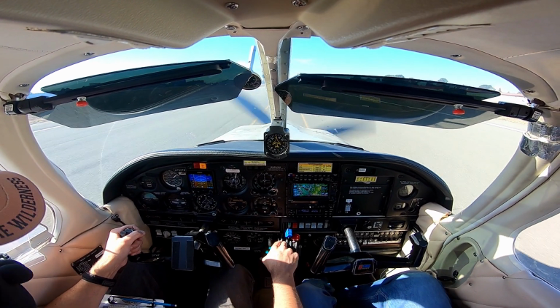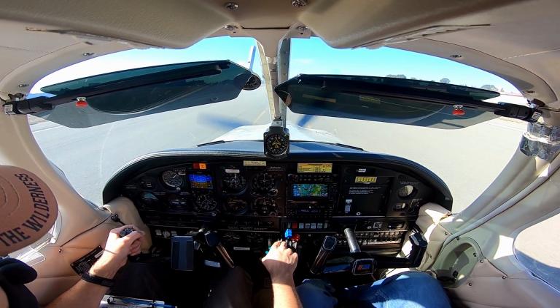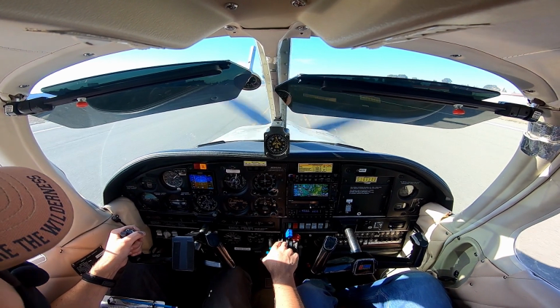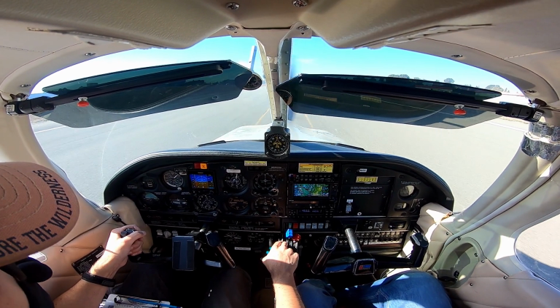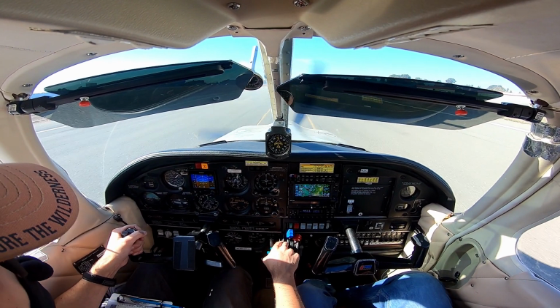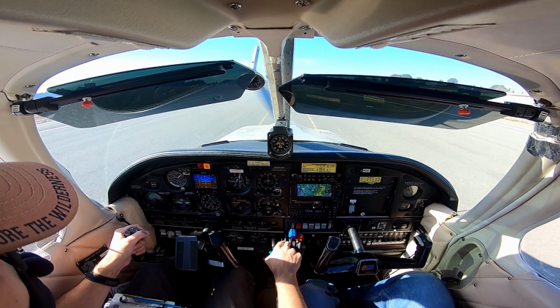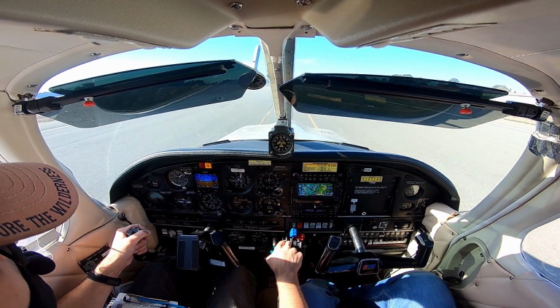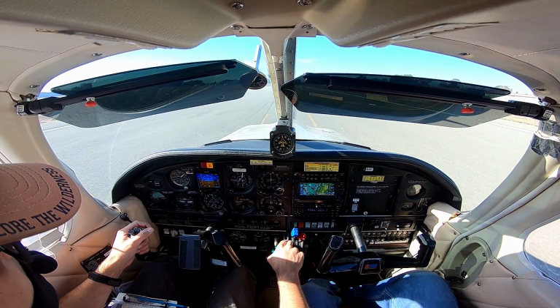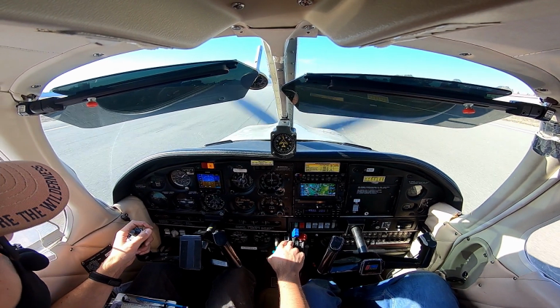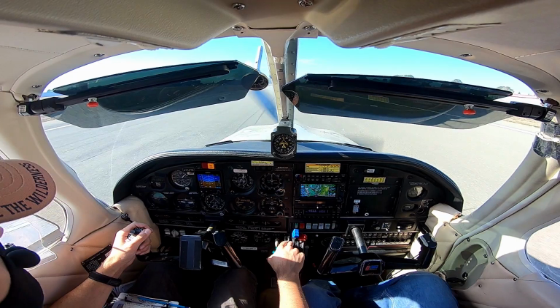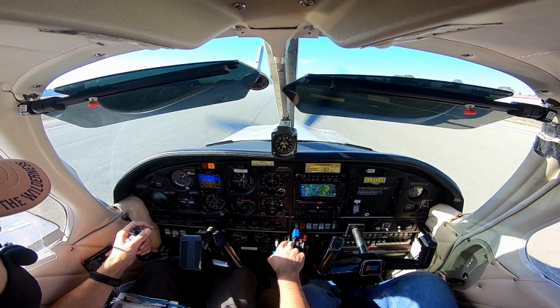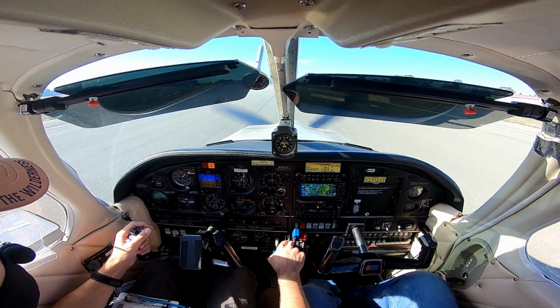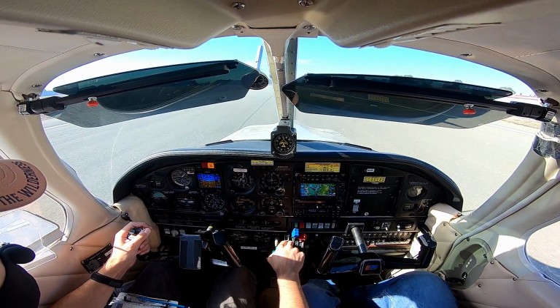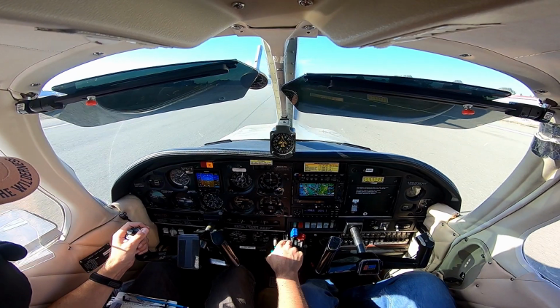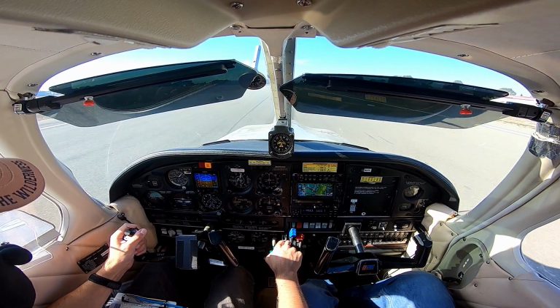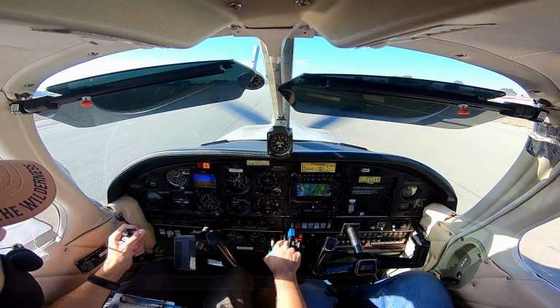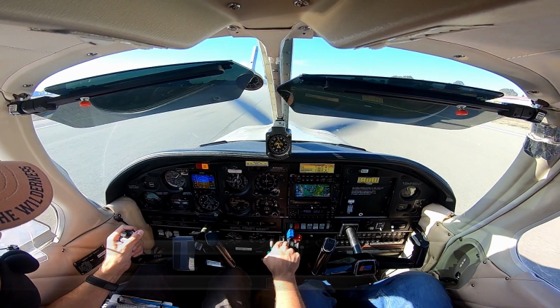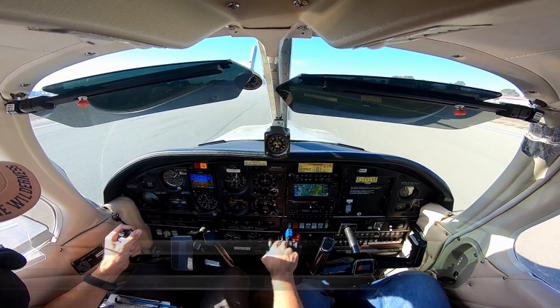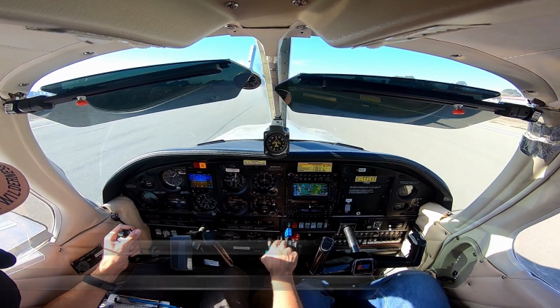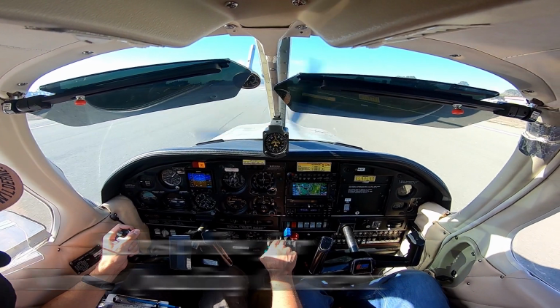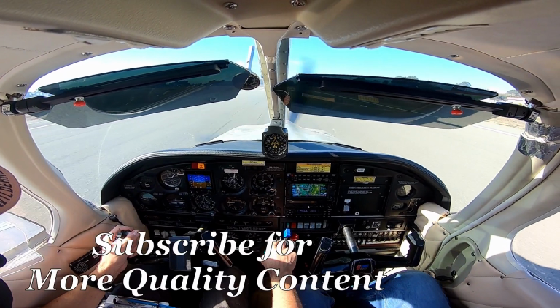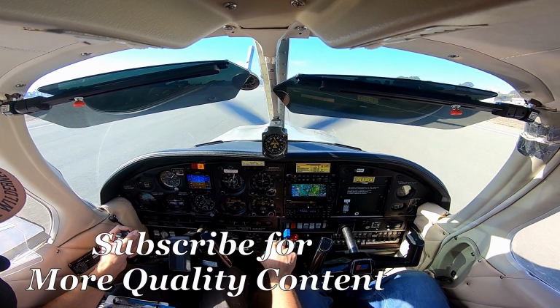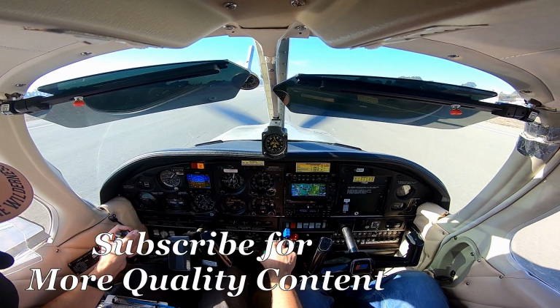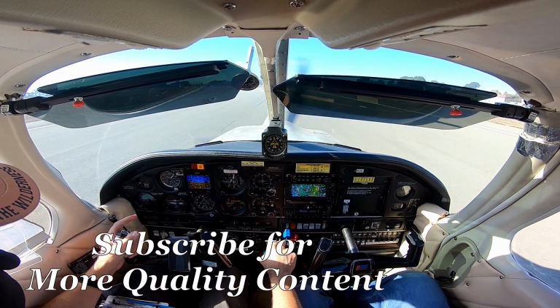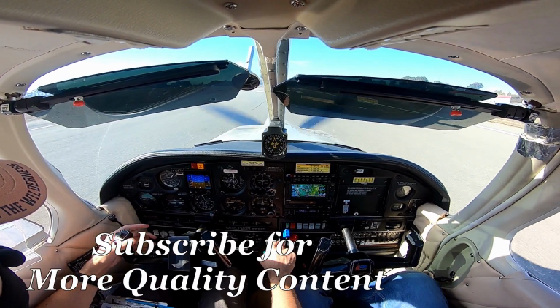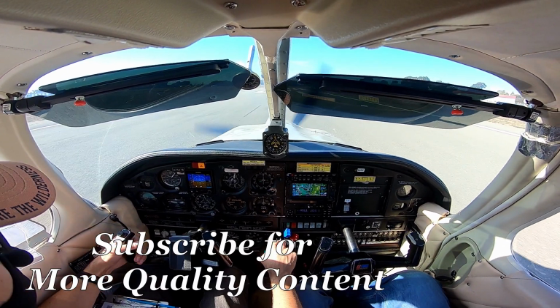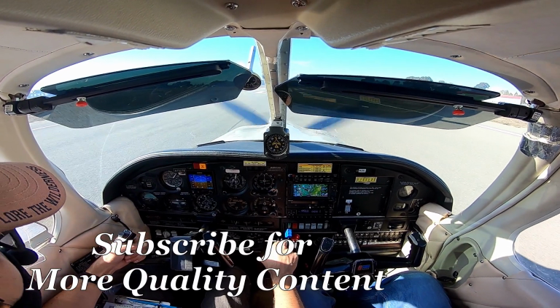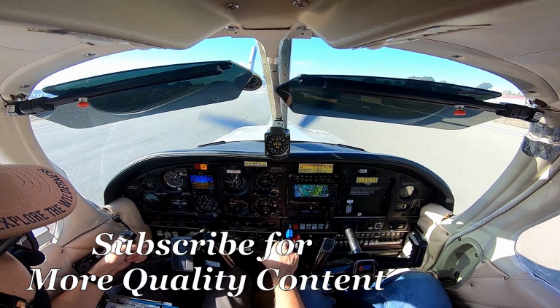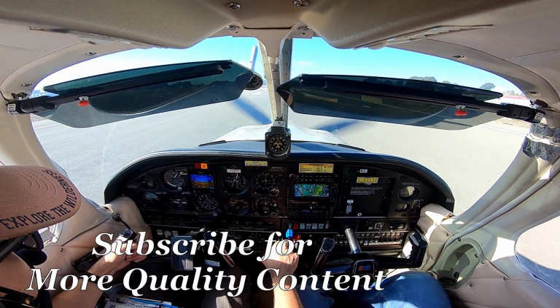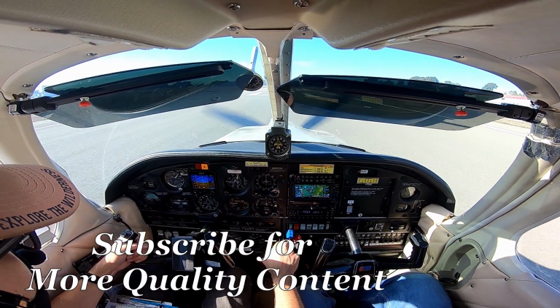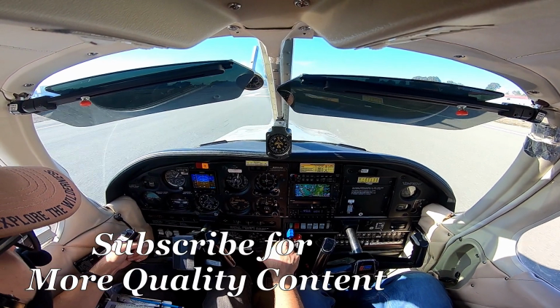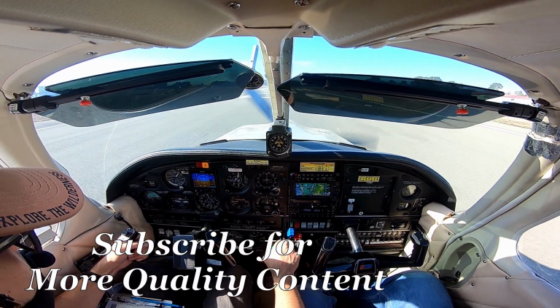Roger, runway 27A, right at the end, contact ground. Alright, at the end, over to ground, 22A. Thank you.